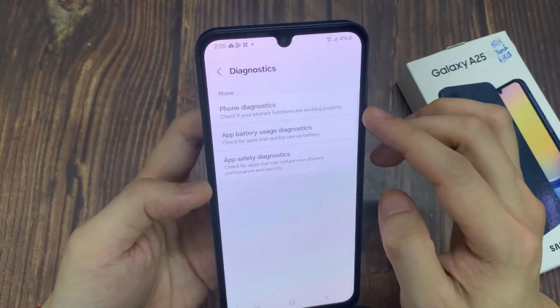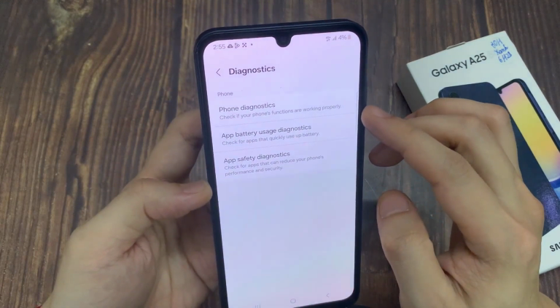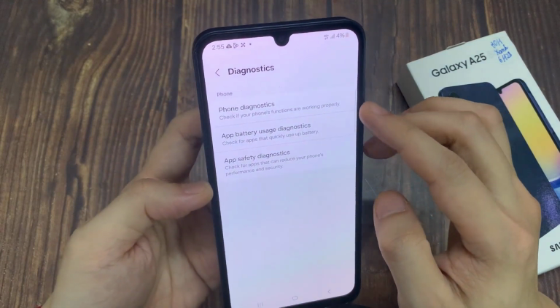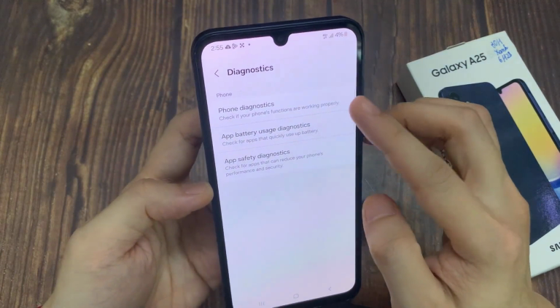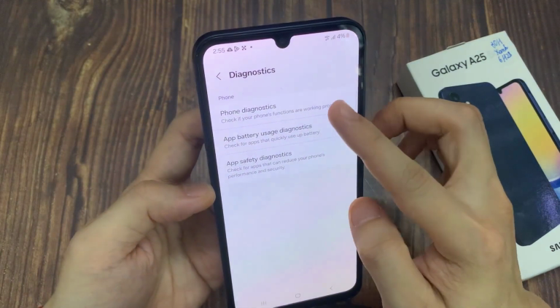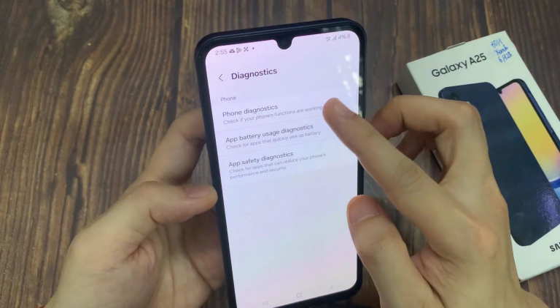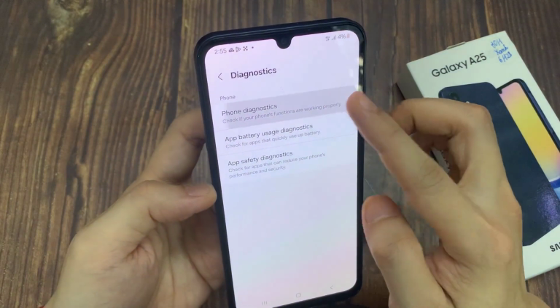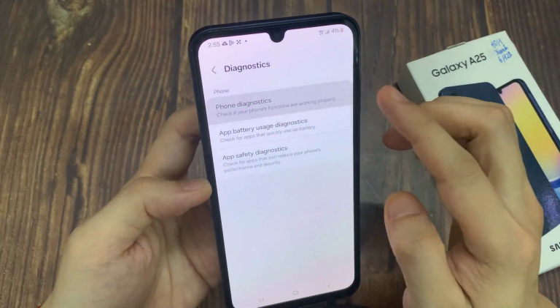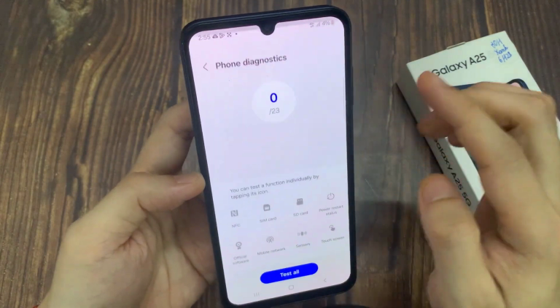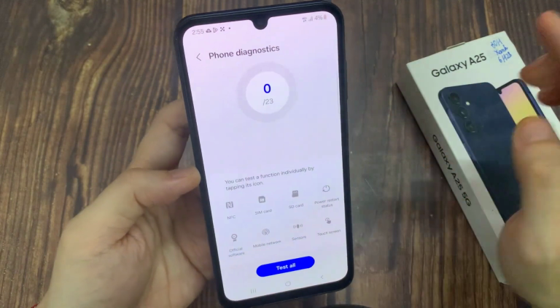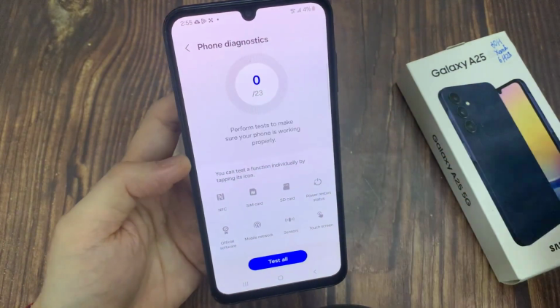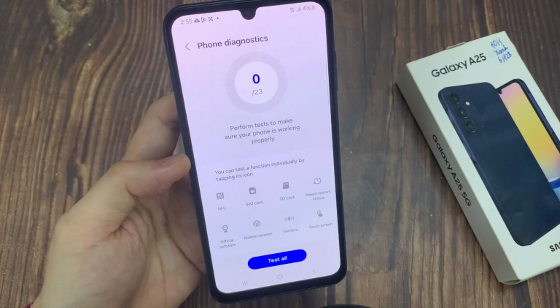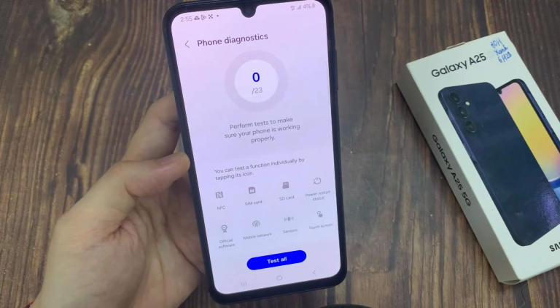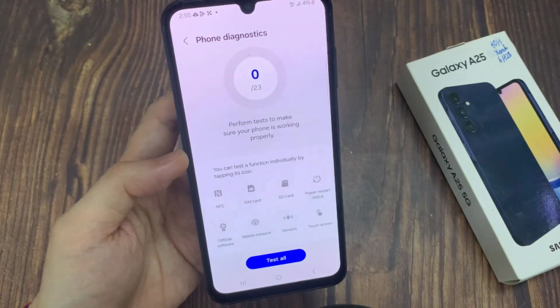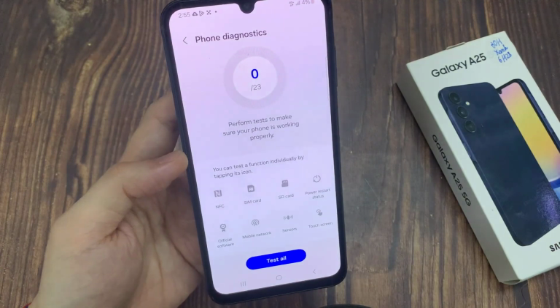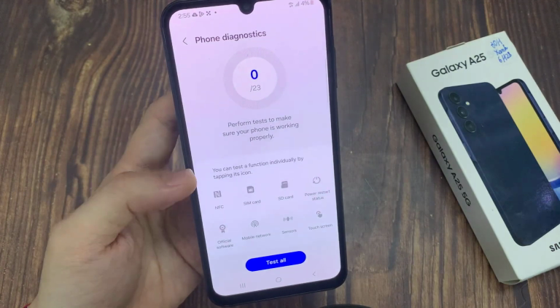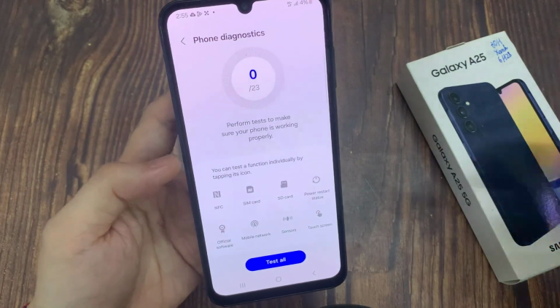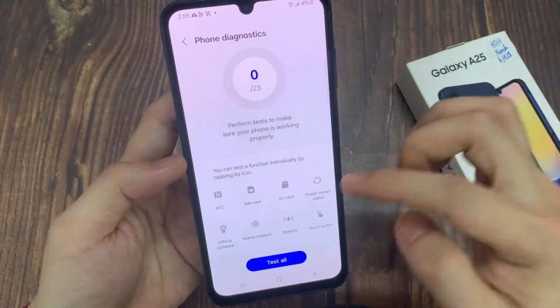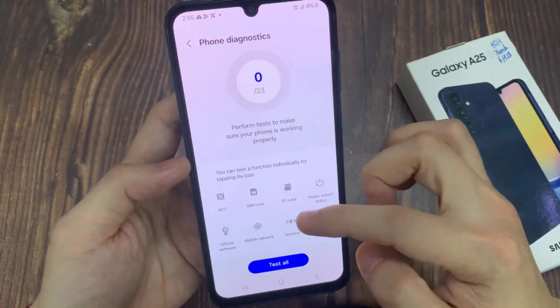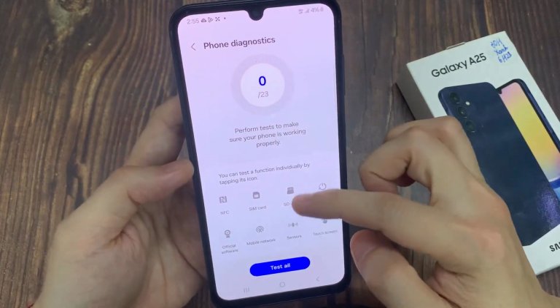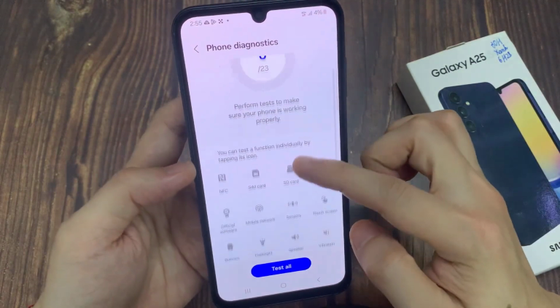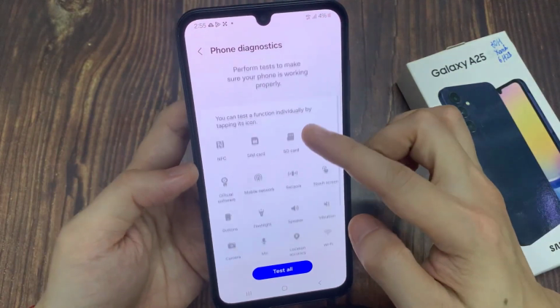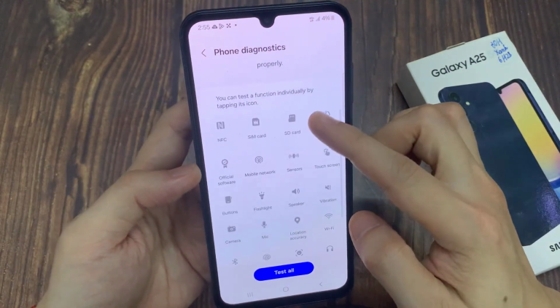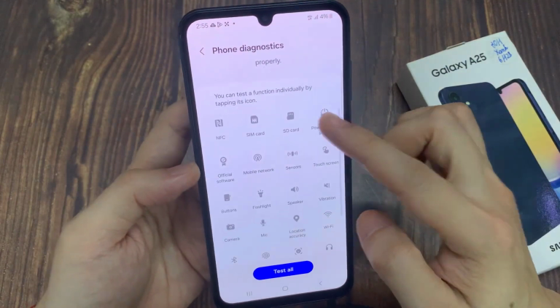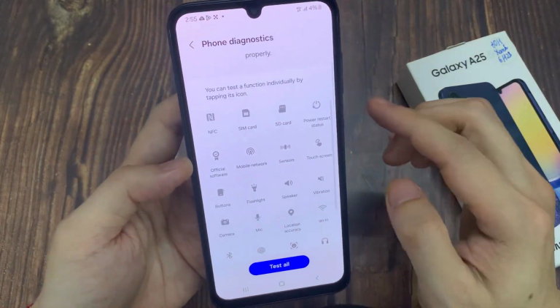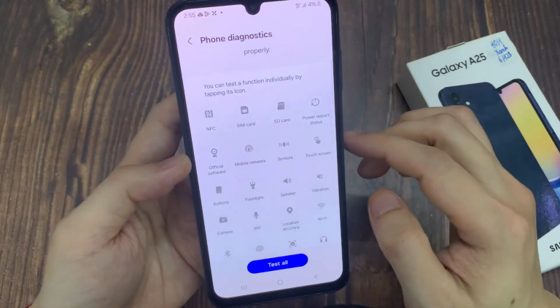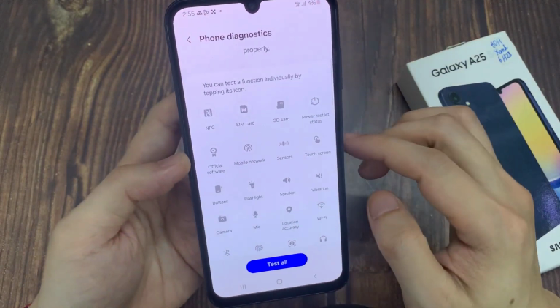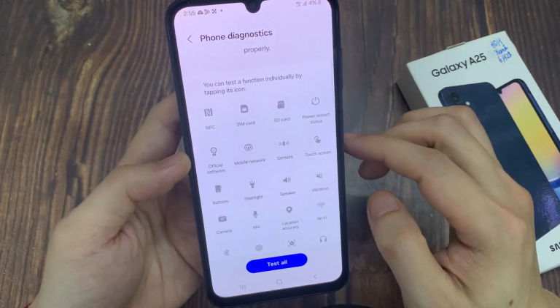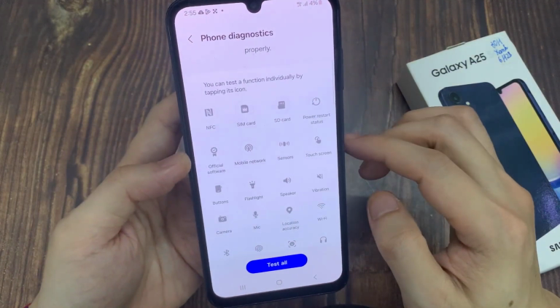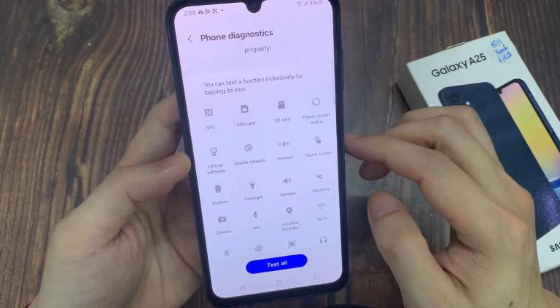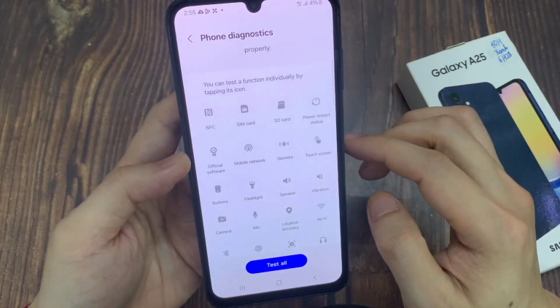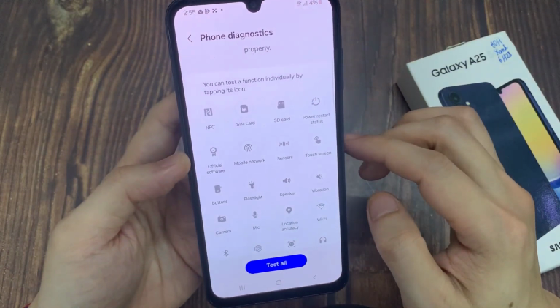Next, swipe up to go down and tap on diagnostics. Tap on phone diagnostics. In here, you want to go down and tap on sensor.